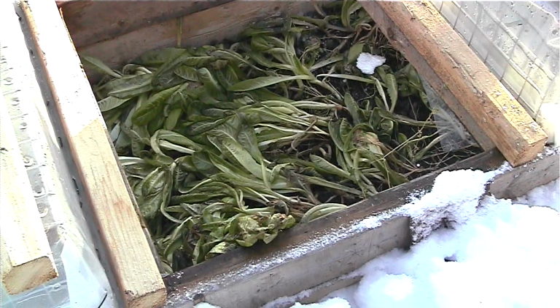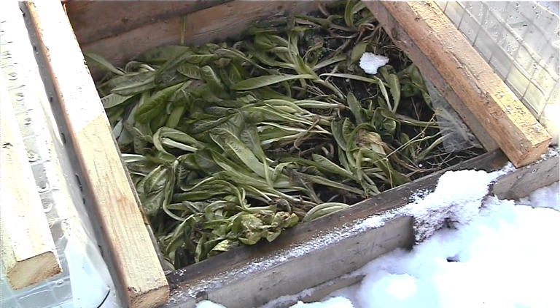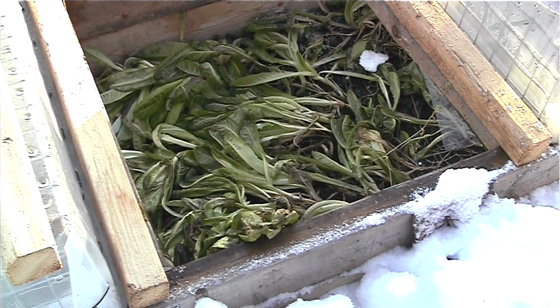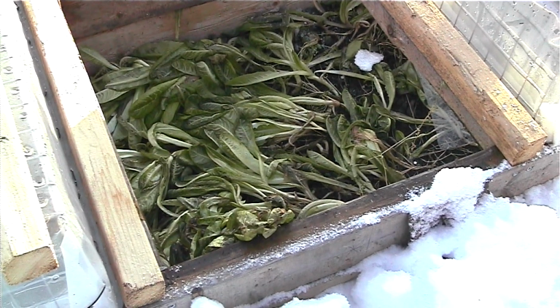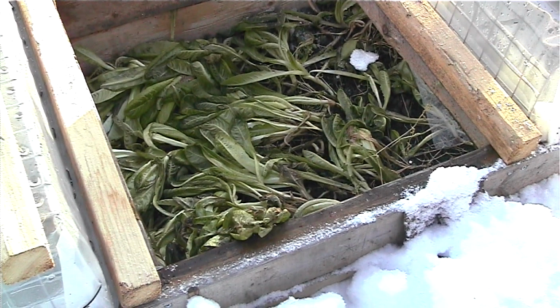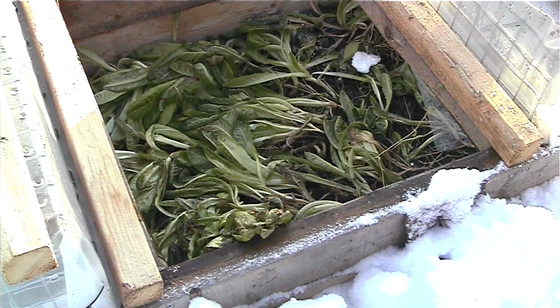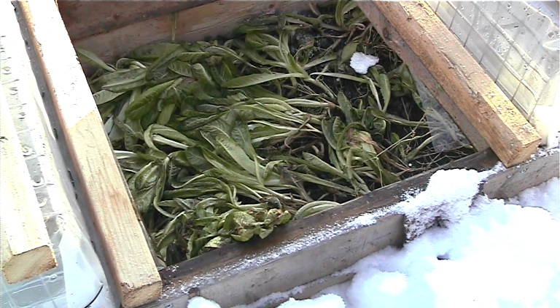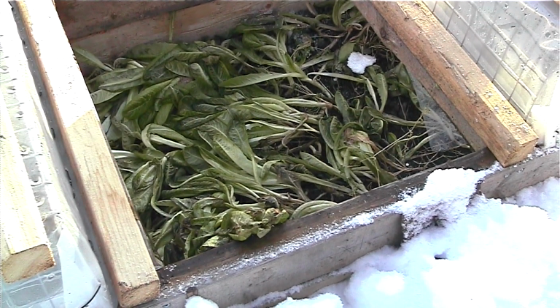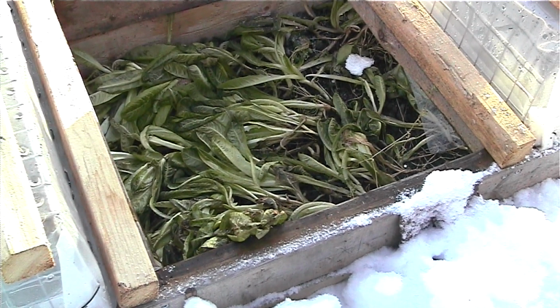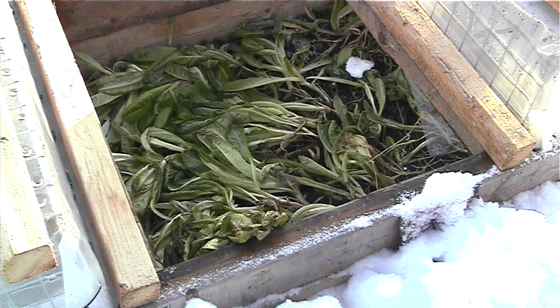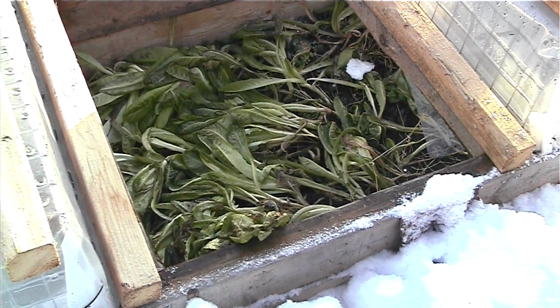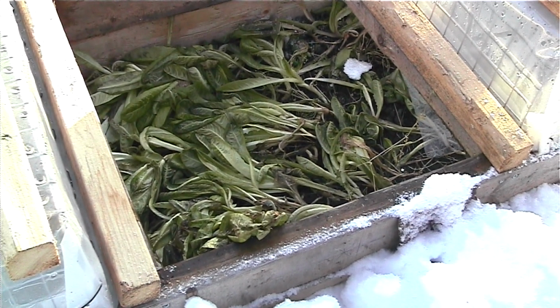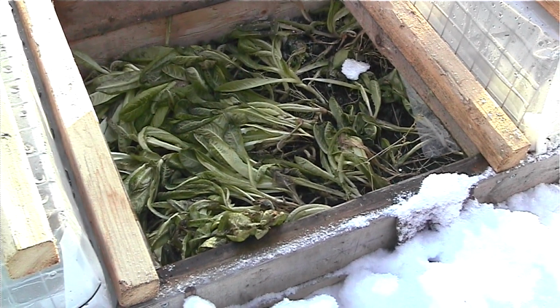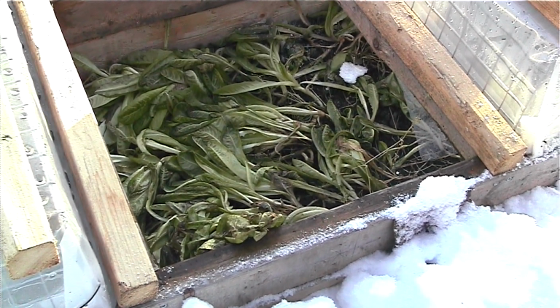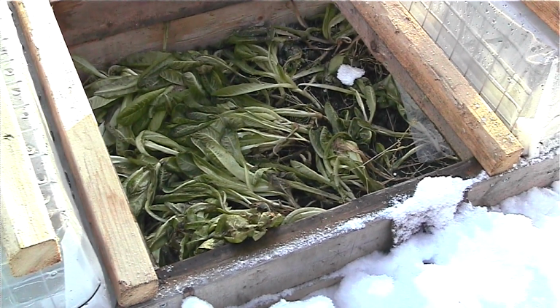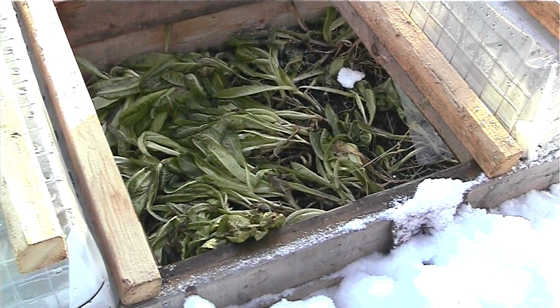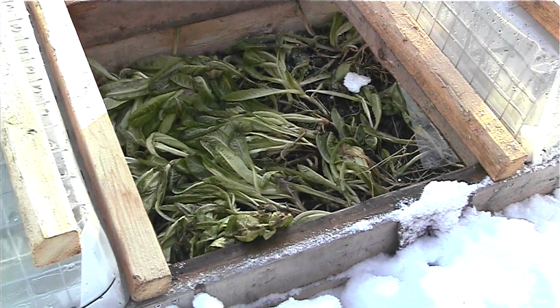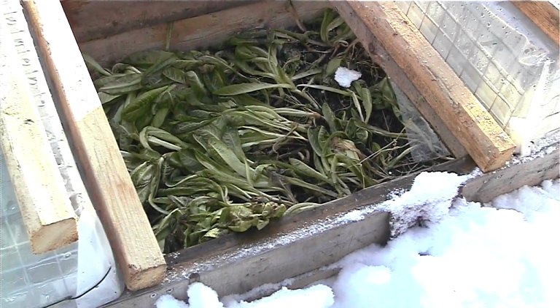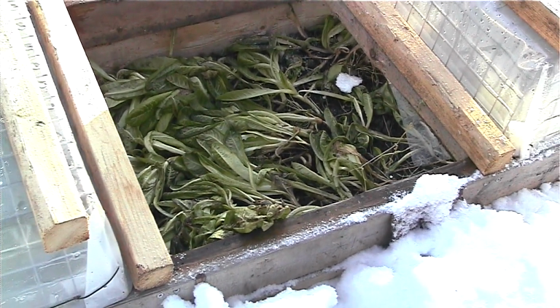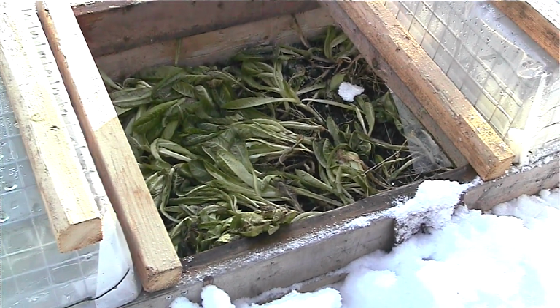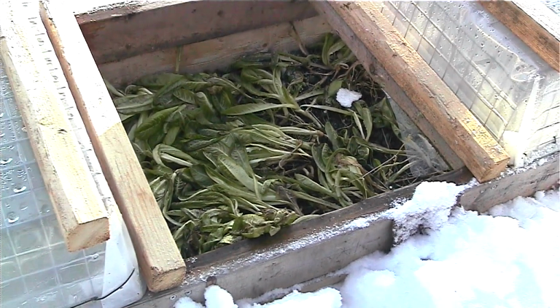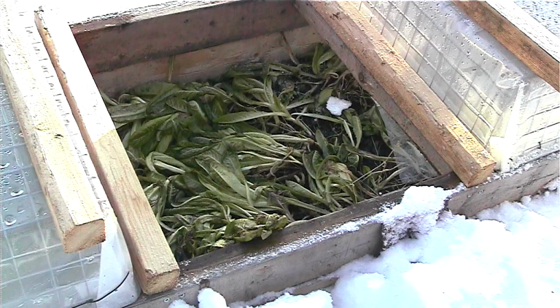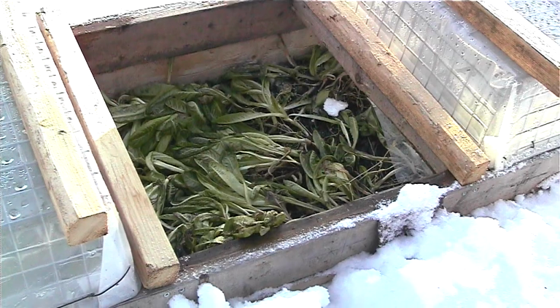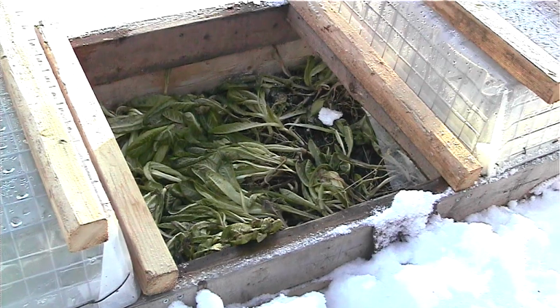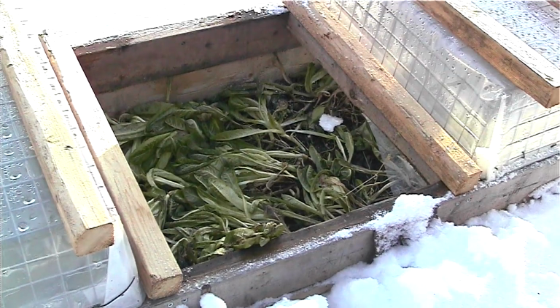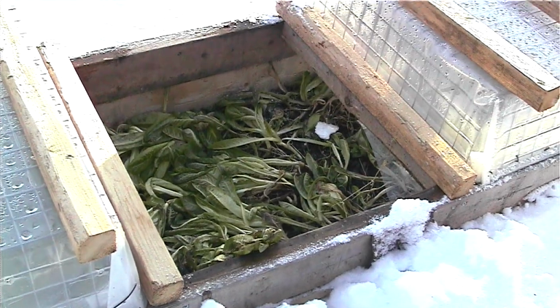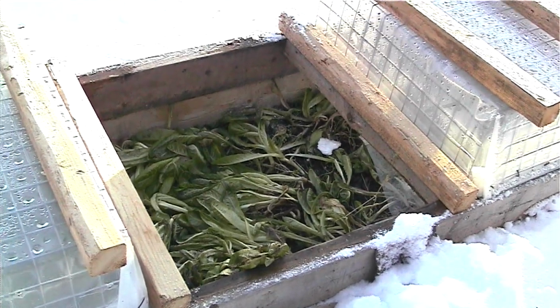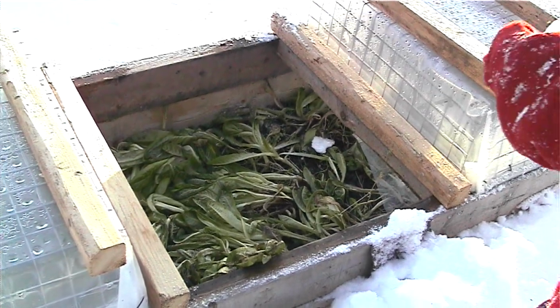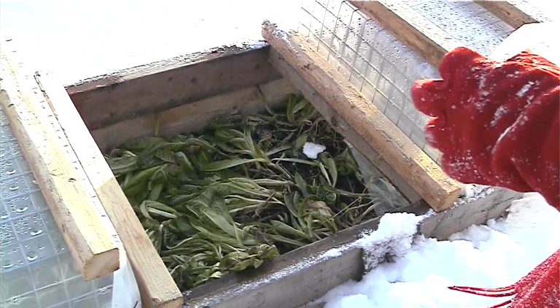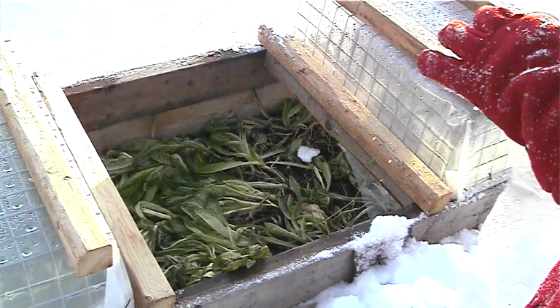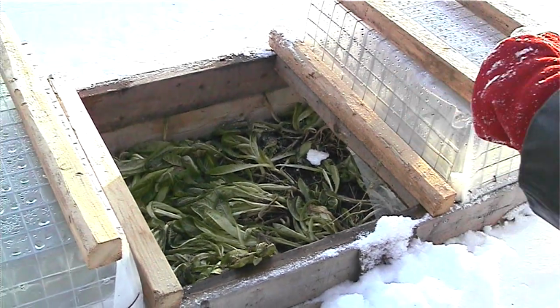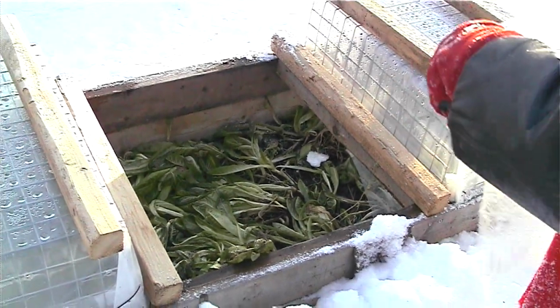Heirloom lettuces. A little cold right now, but still happy. Not crushed by the snow, just sheltered.